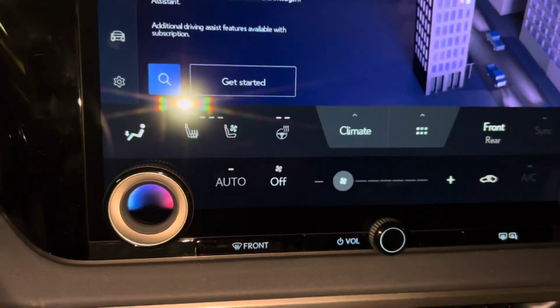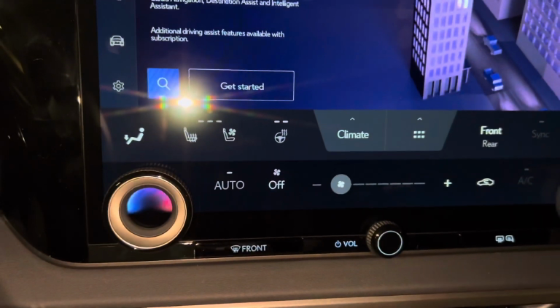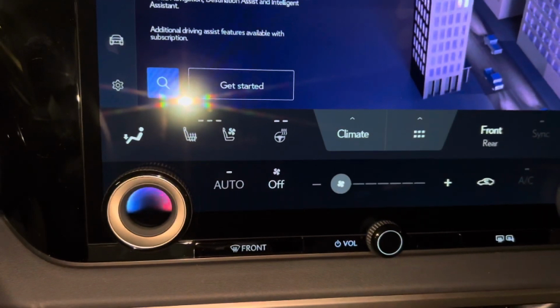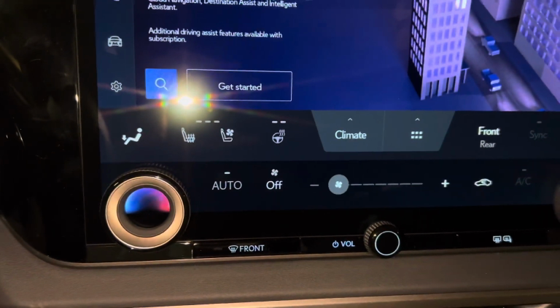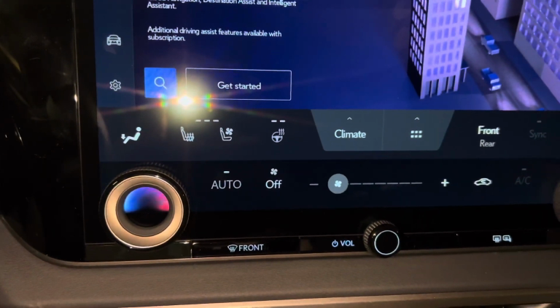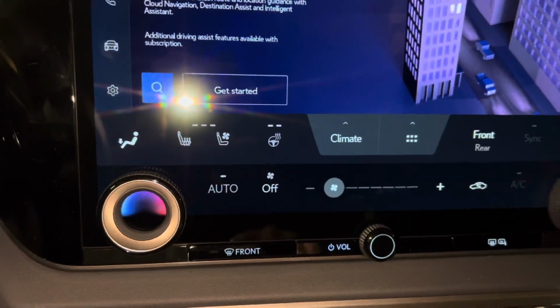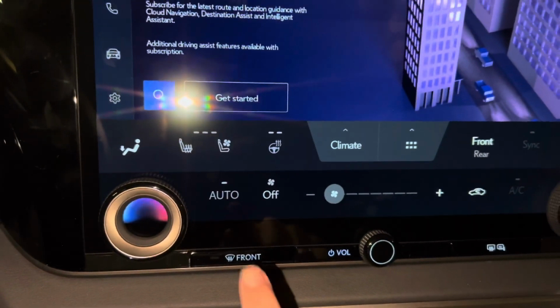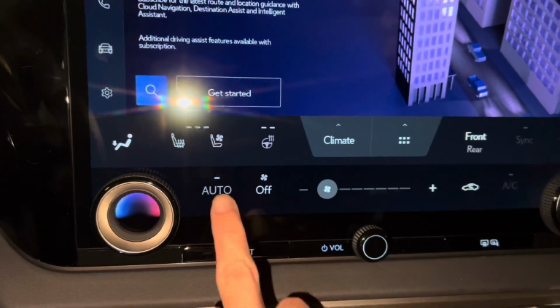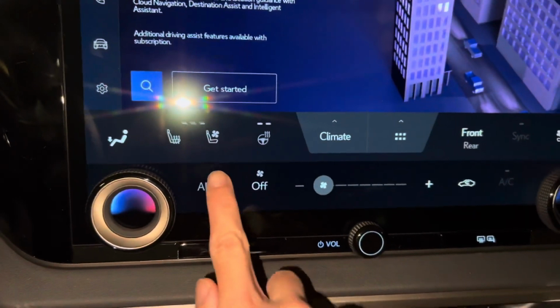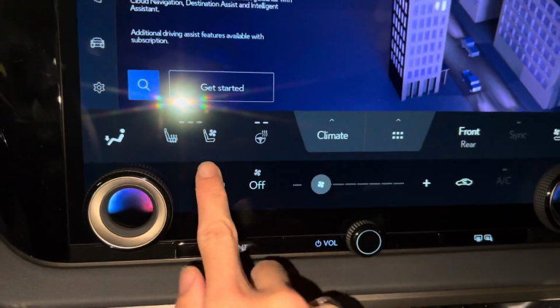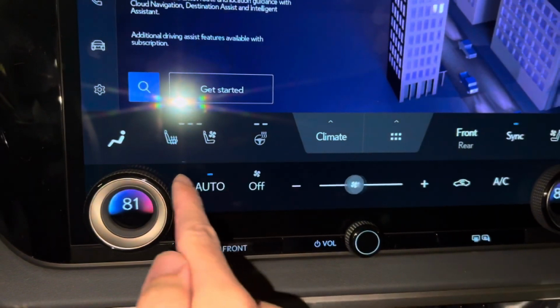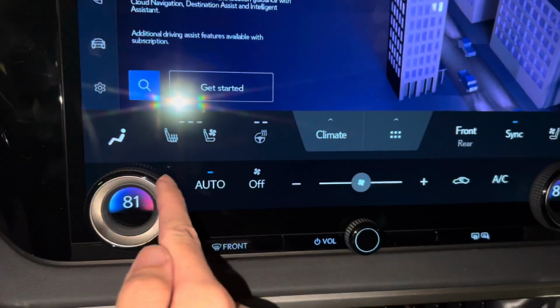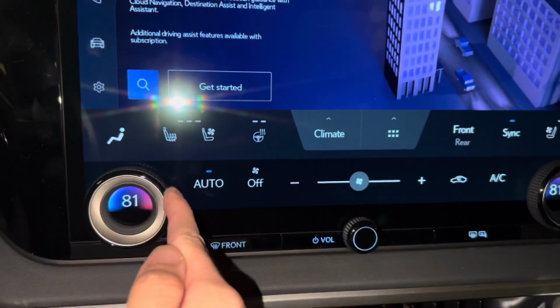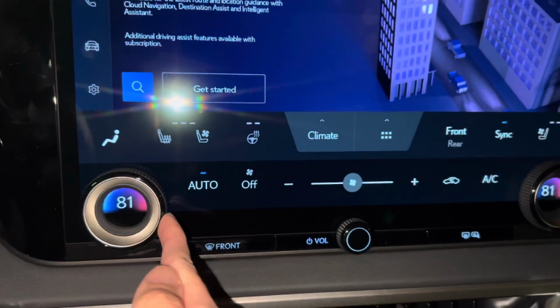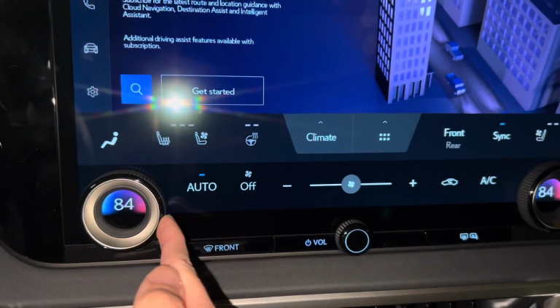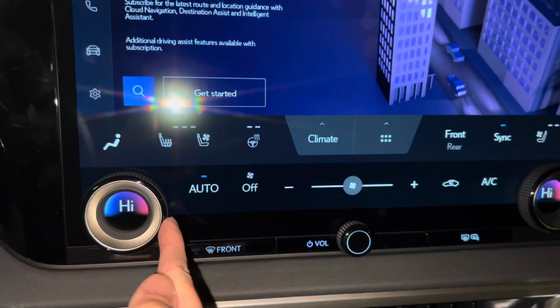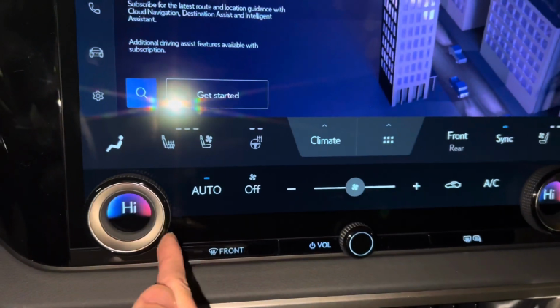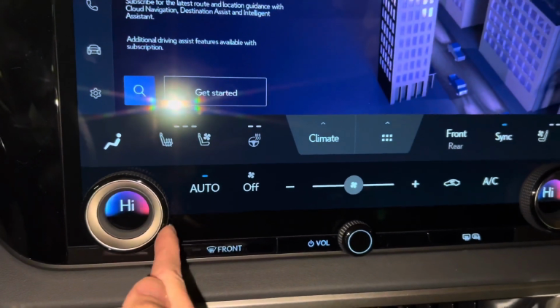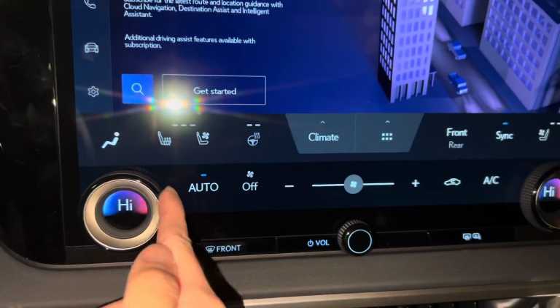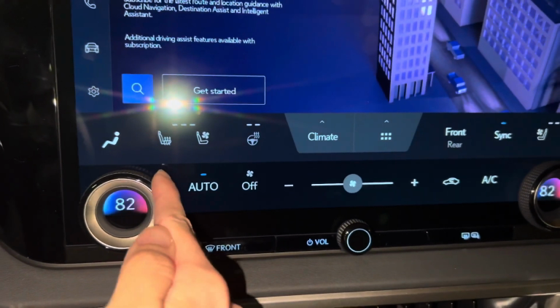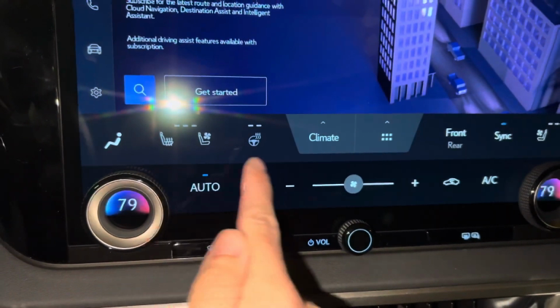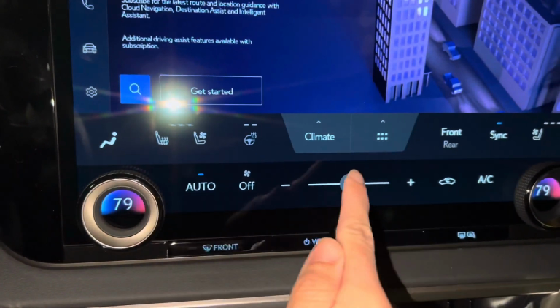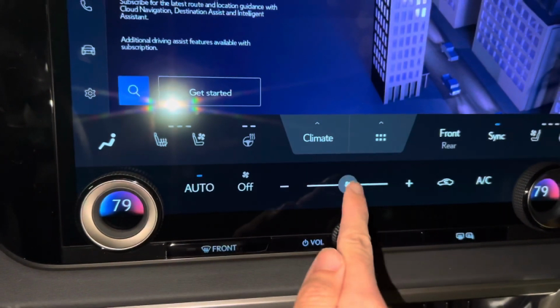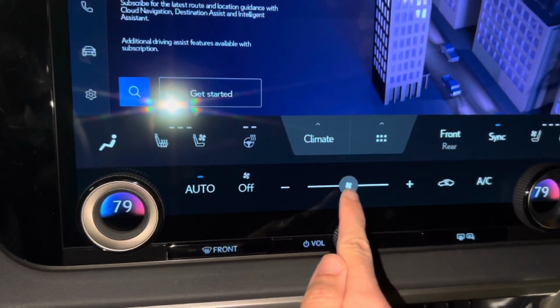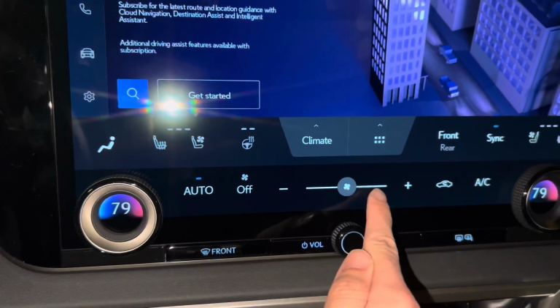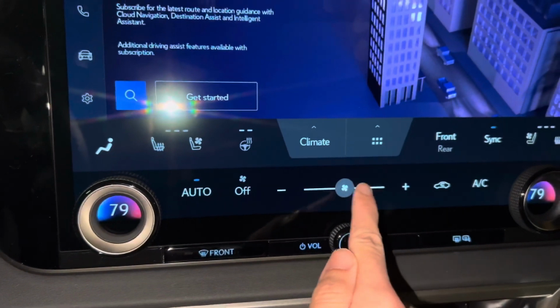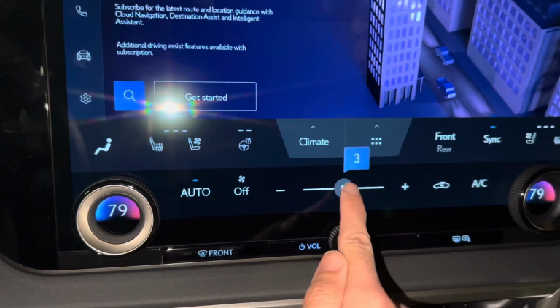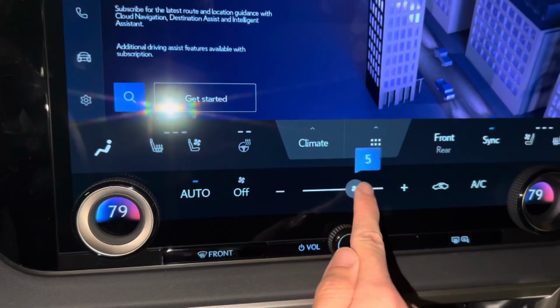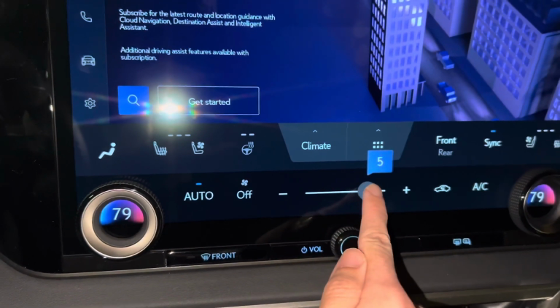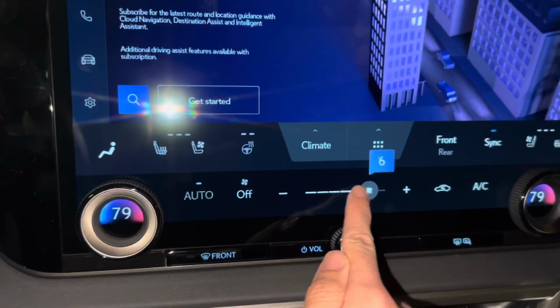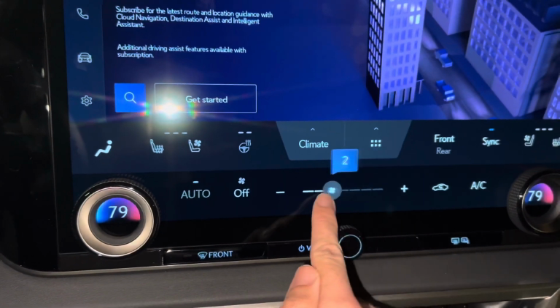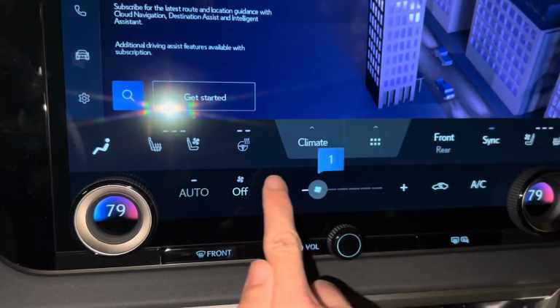We have our heated and ventilated seats for our driver and passenger, with heated steering wheel, climate settings, and frequently used icons. We have AC controls, dual temperature dials, and fan speed switch.